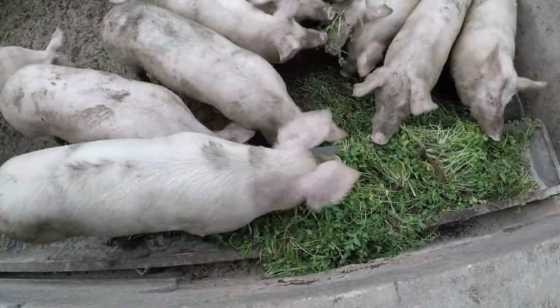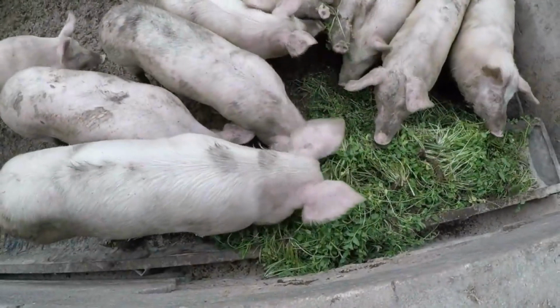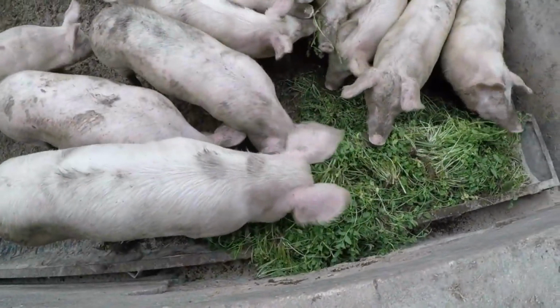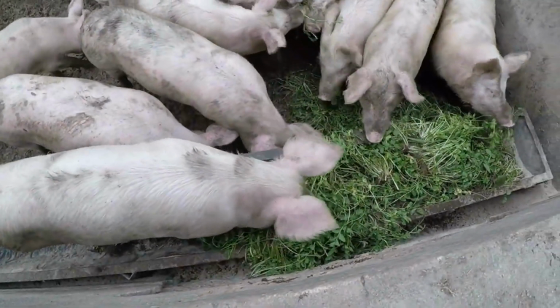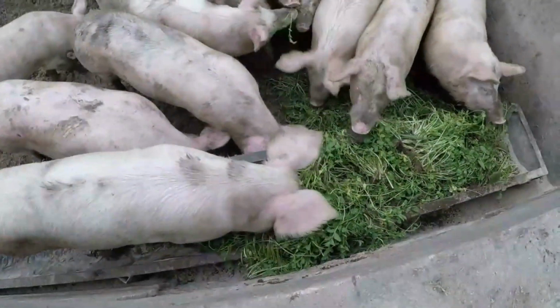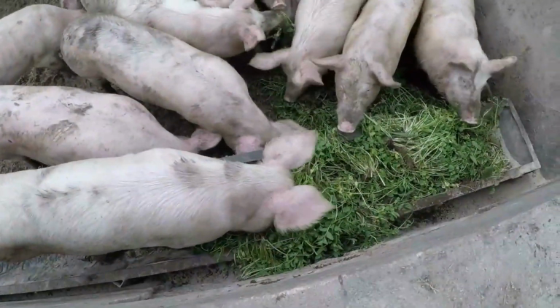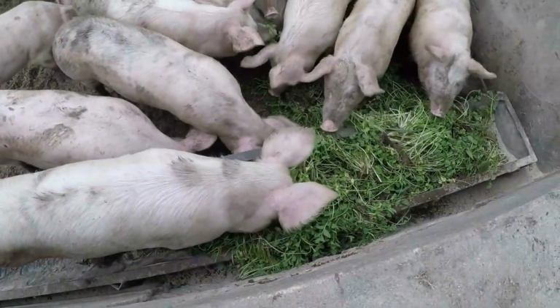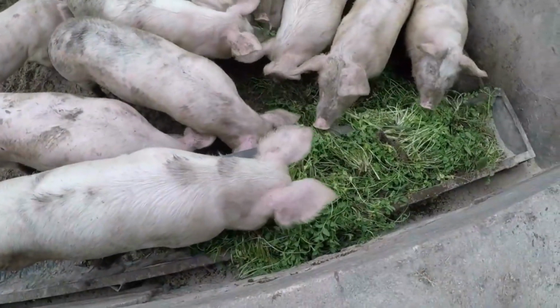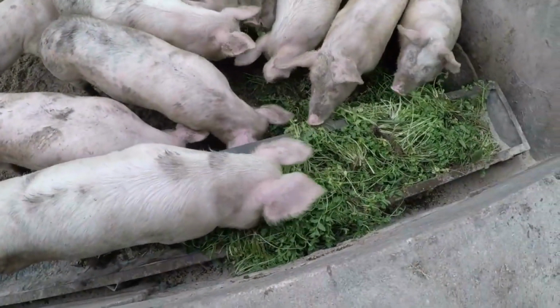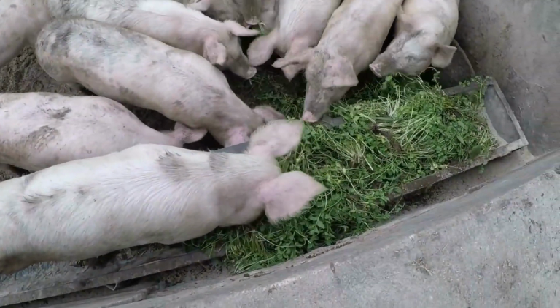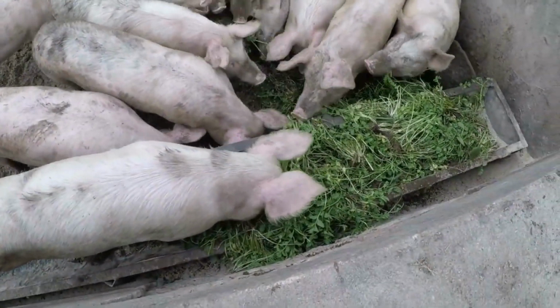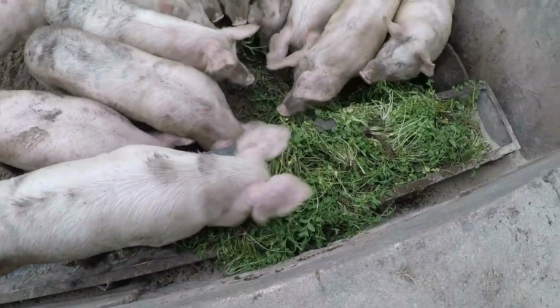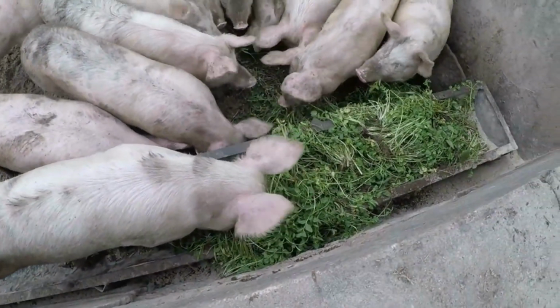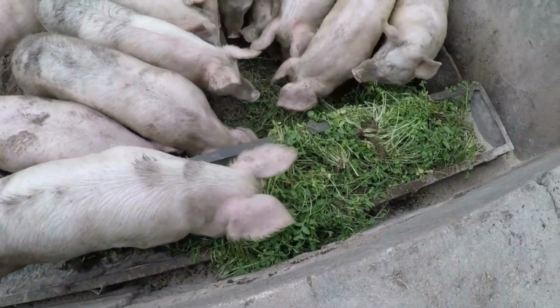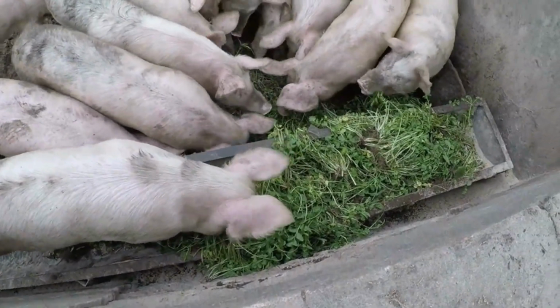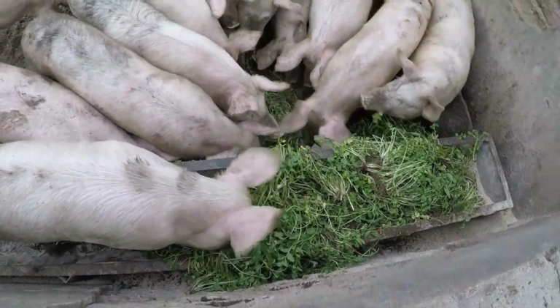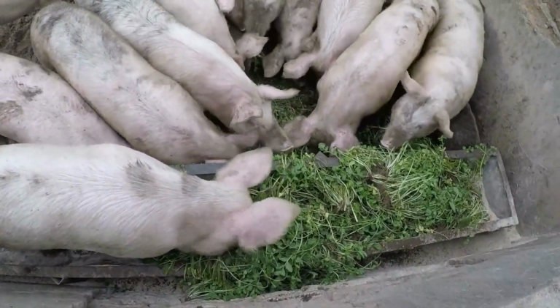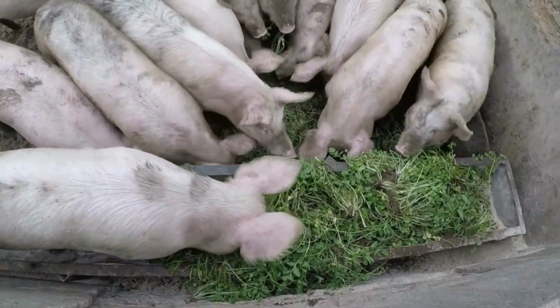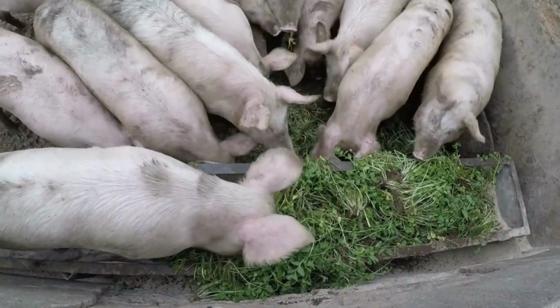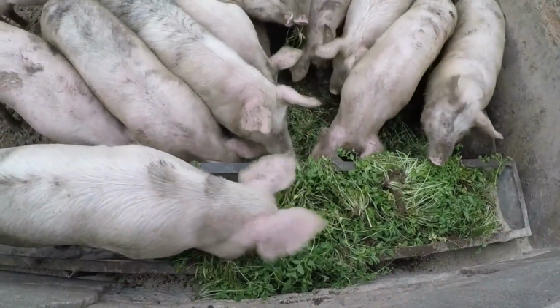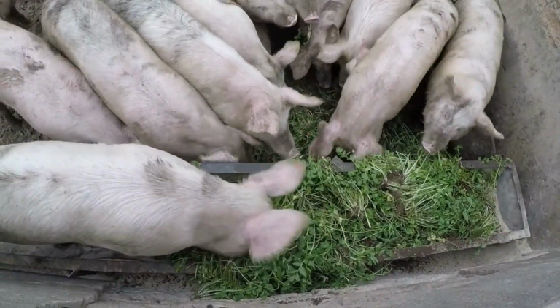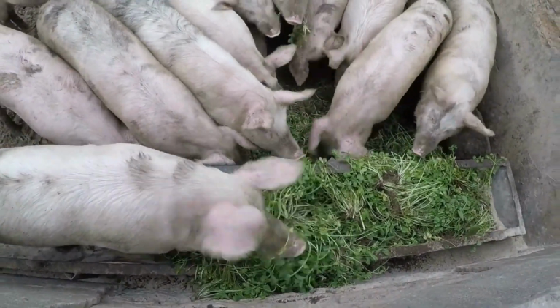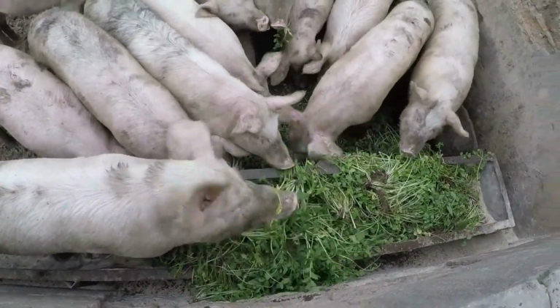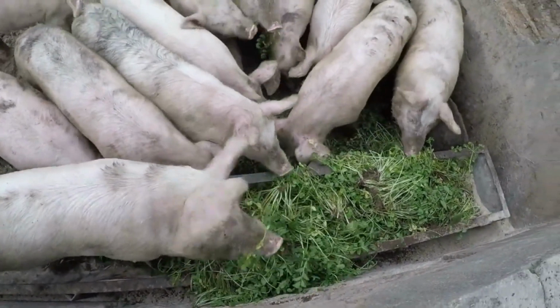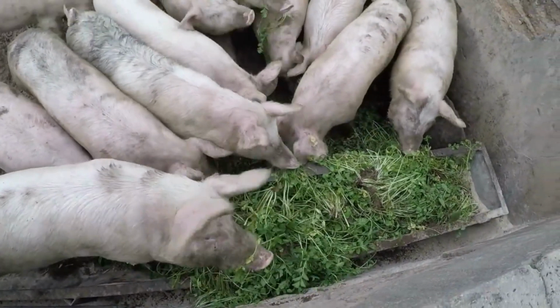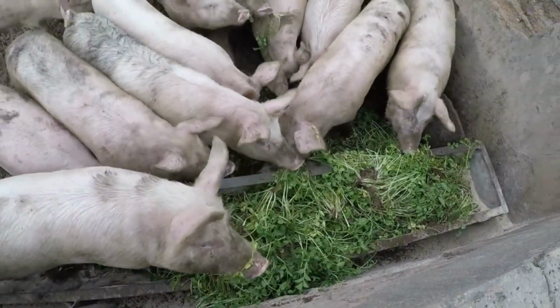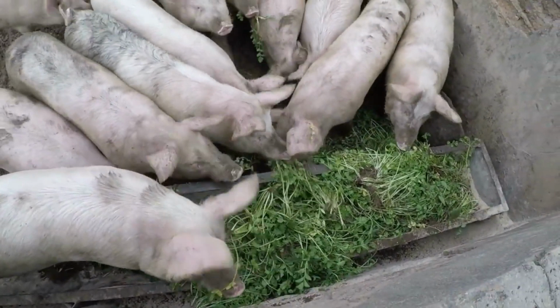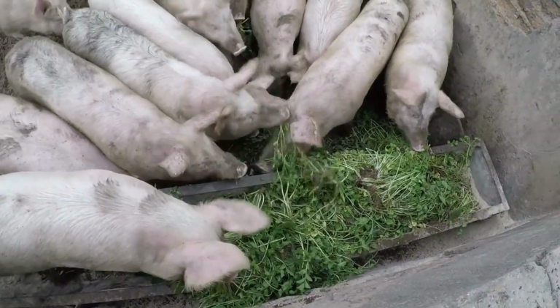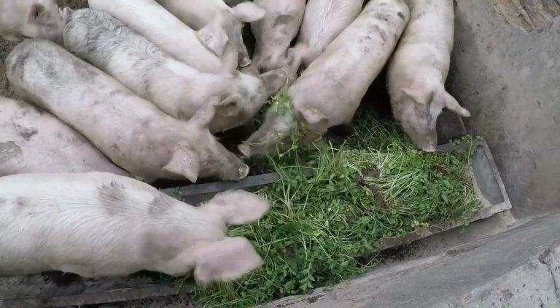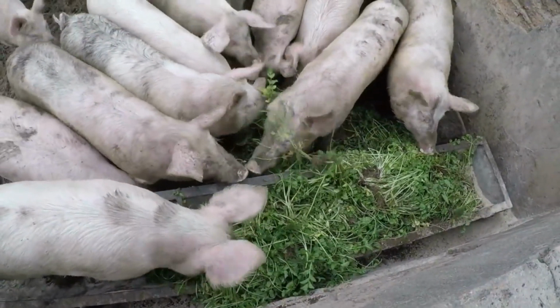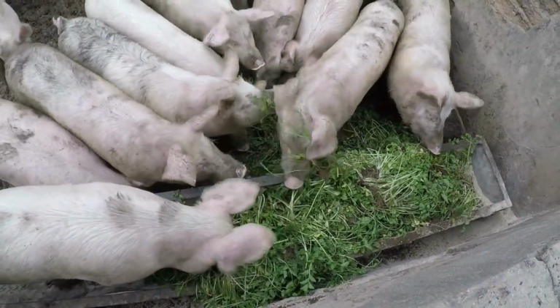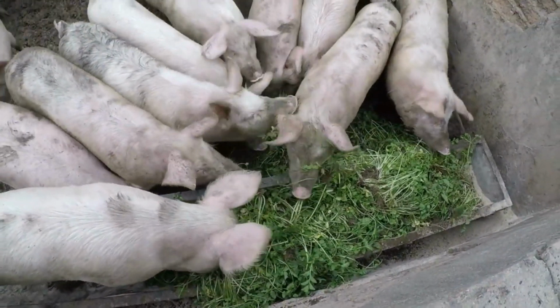We still give the pigs some greens that we harvest from the fields, and as you can see they love it — they're really enjoying it.